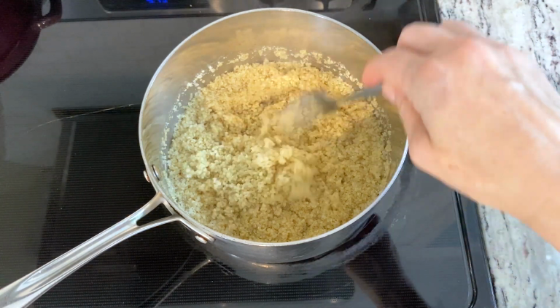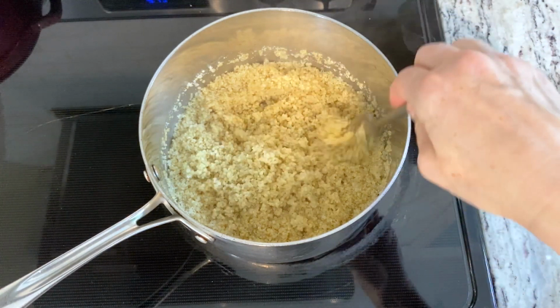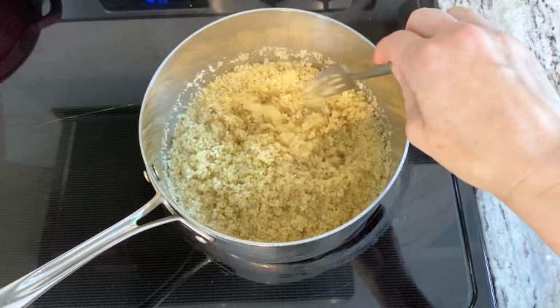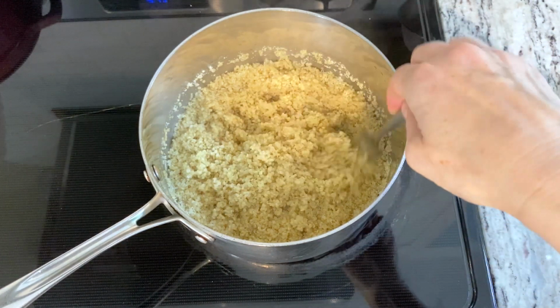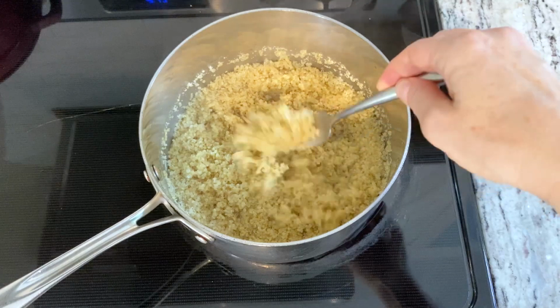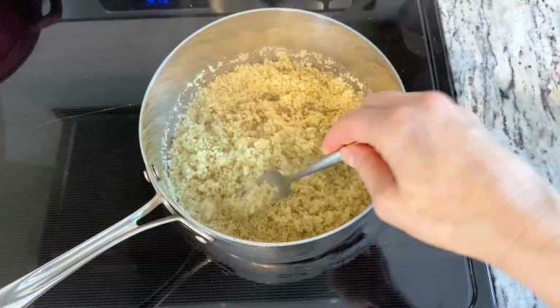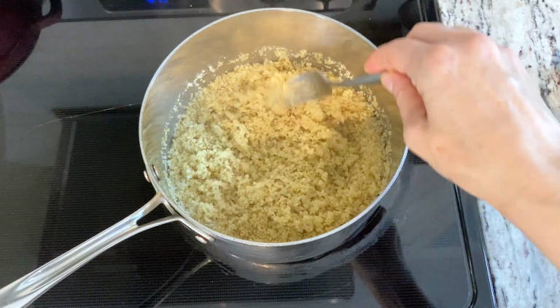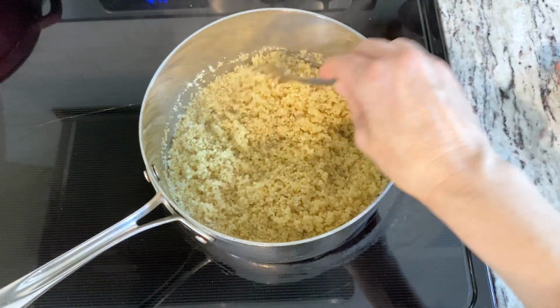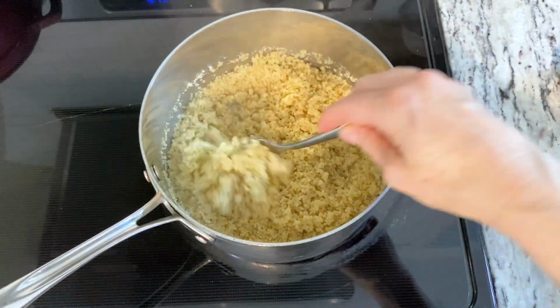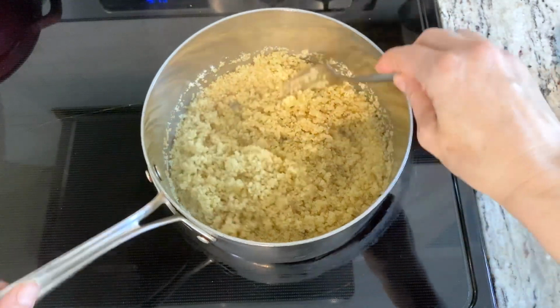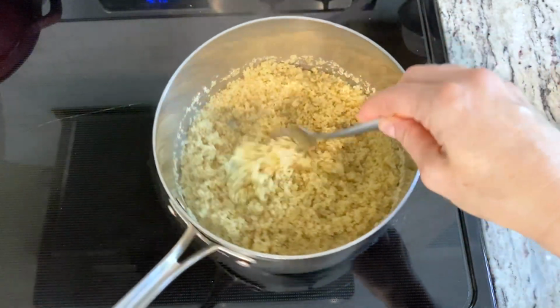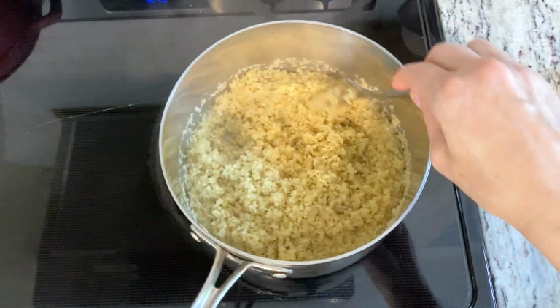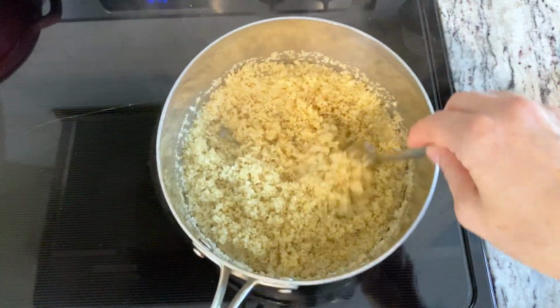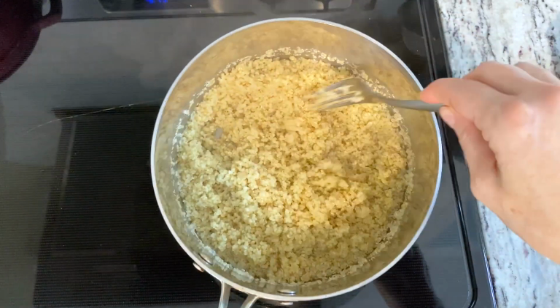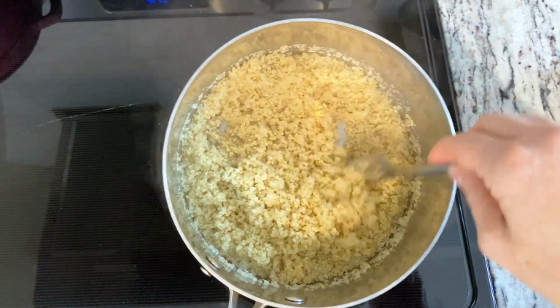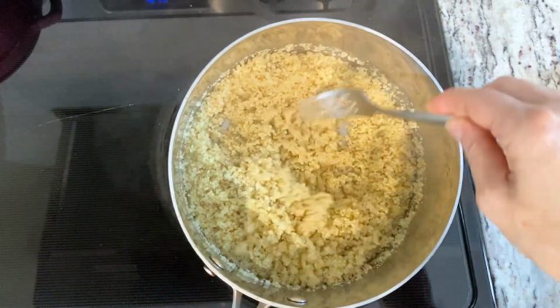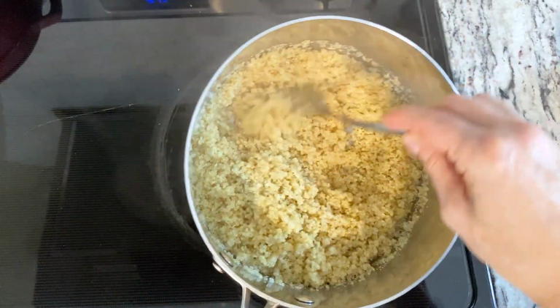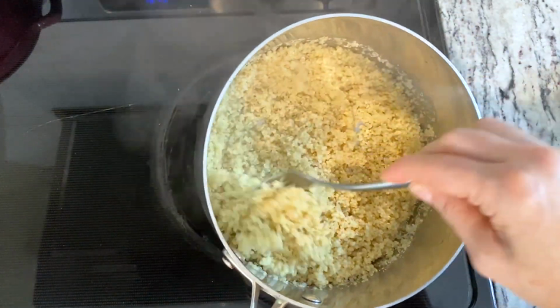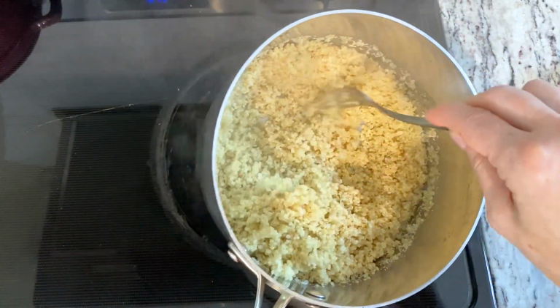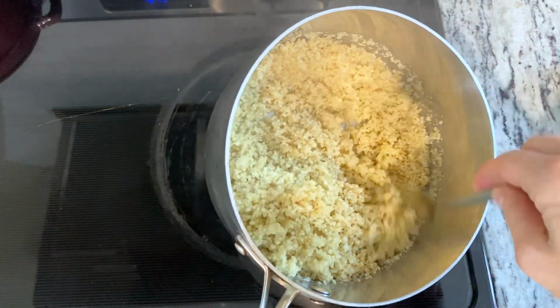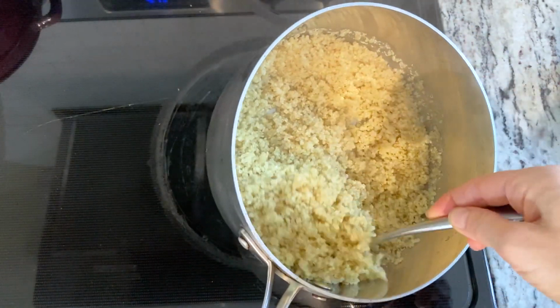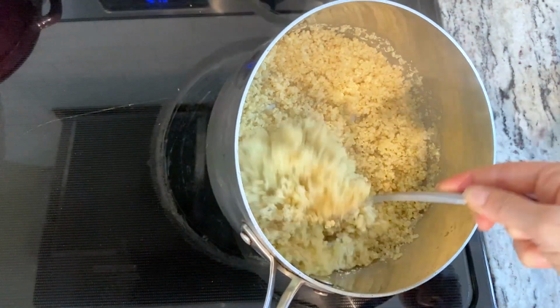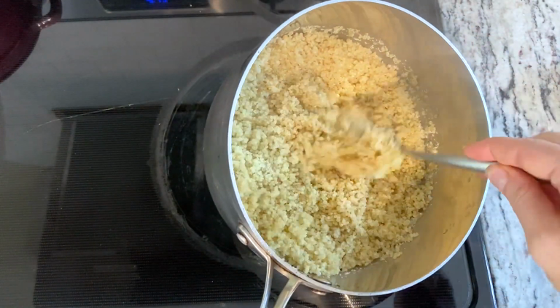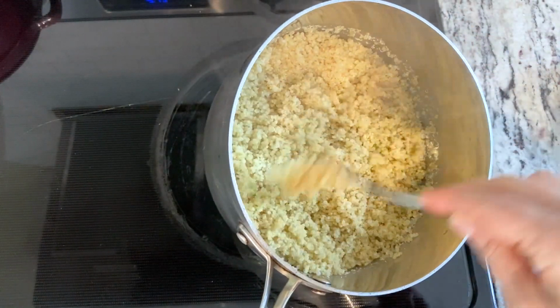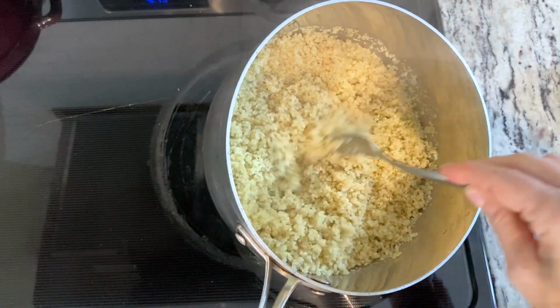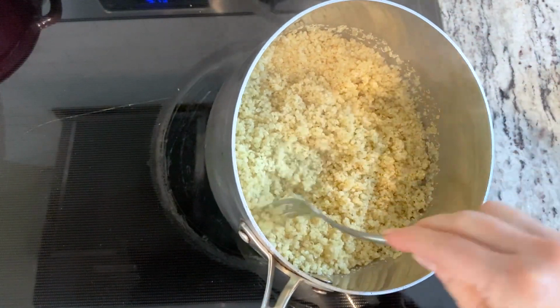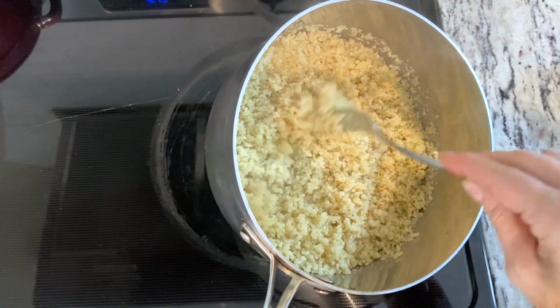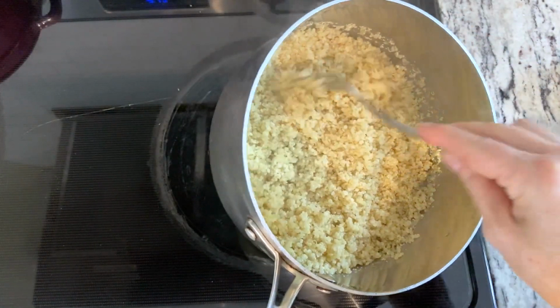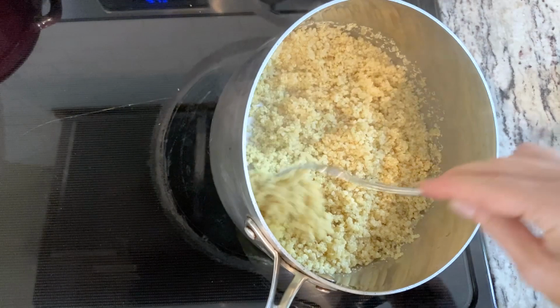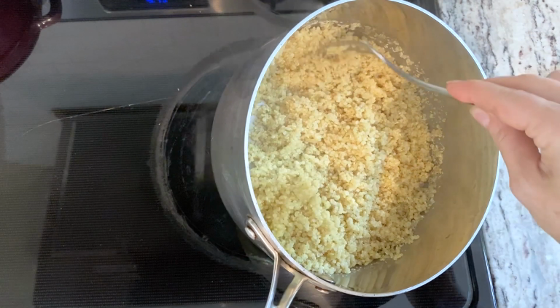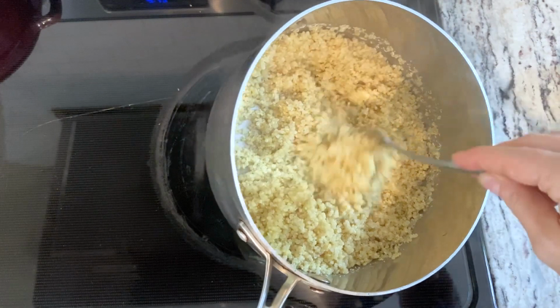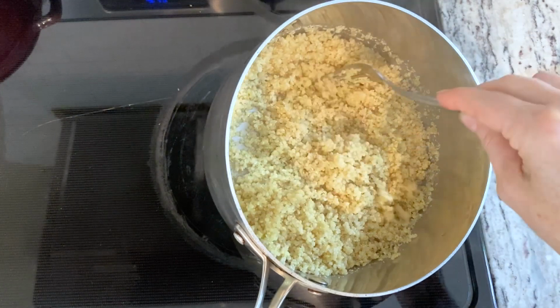You can see that it's nice and fluffy and soft — this is perfect, this is just the consistency we want. It should look a little bit like couscous.